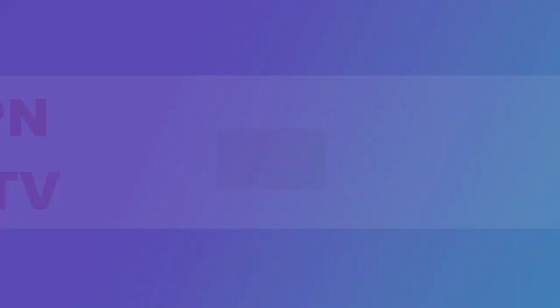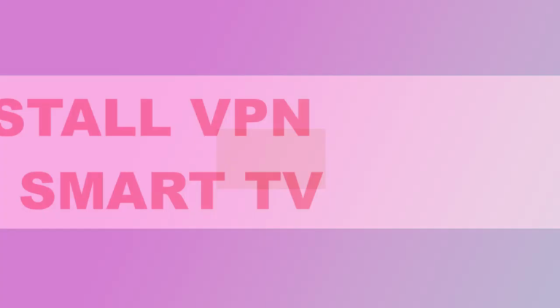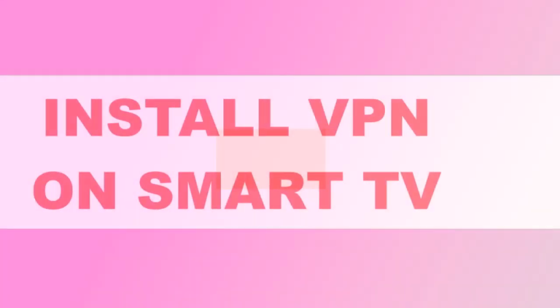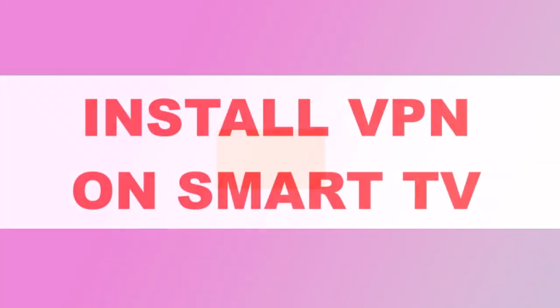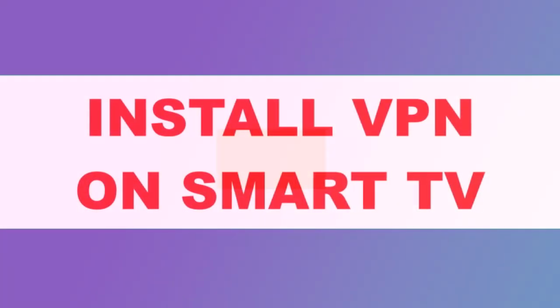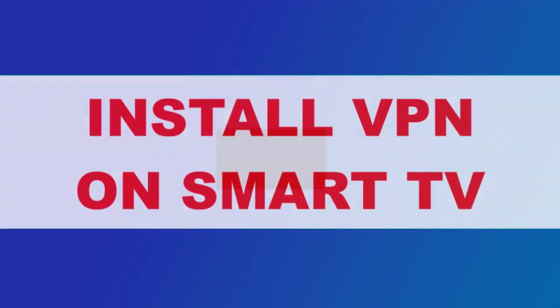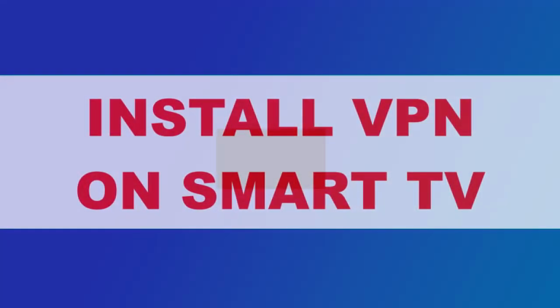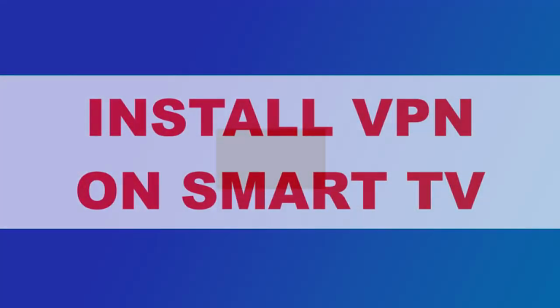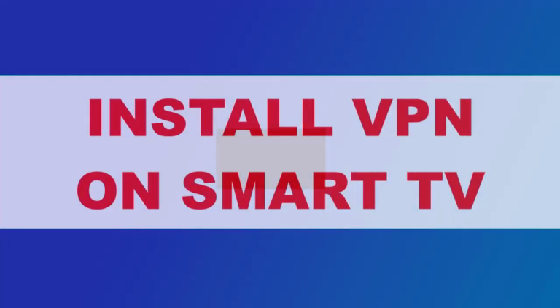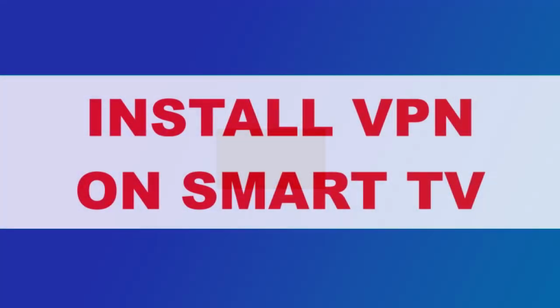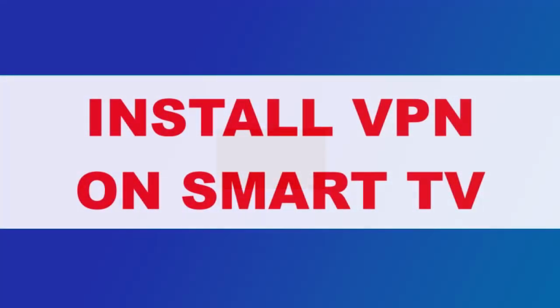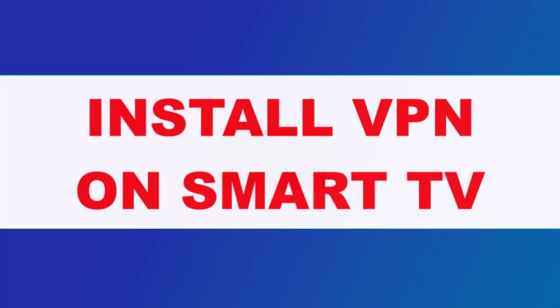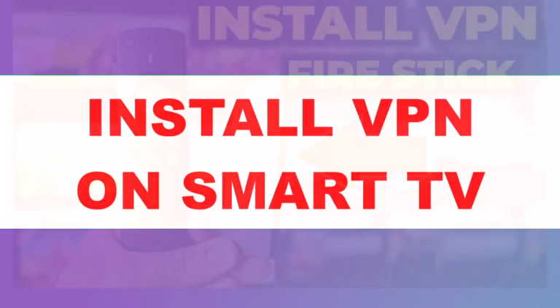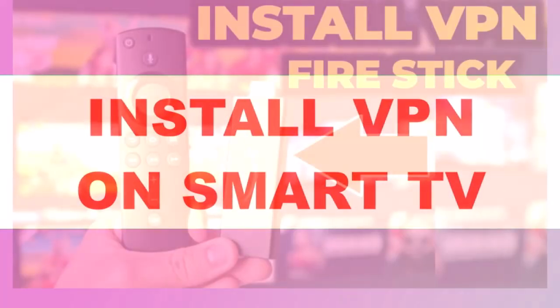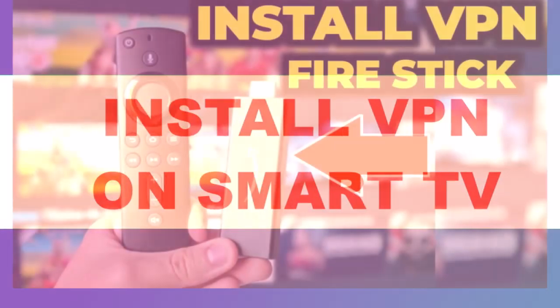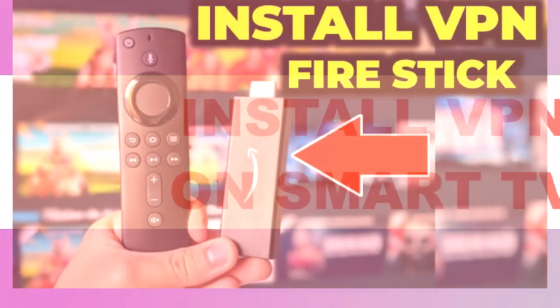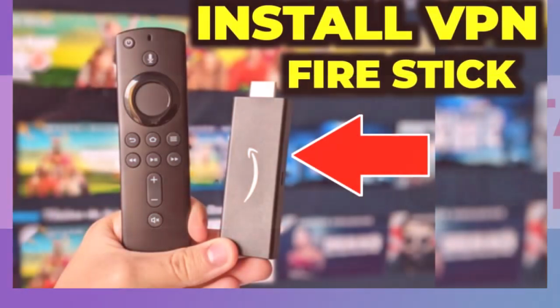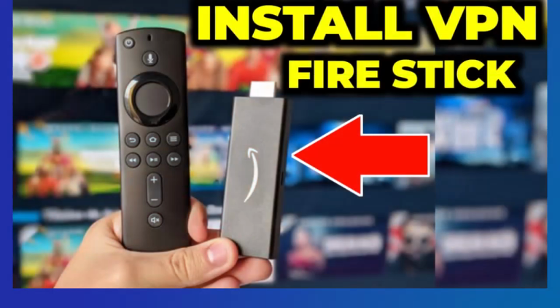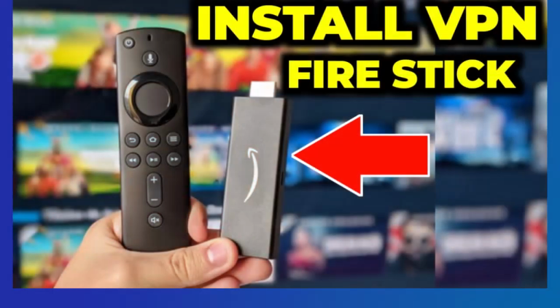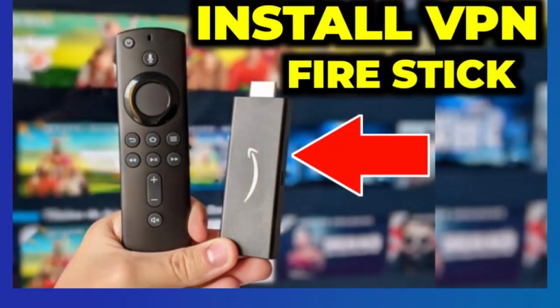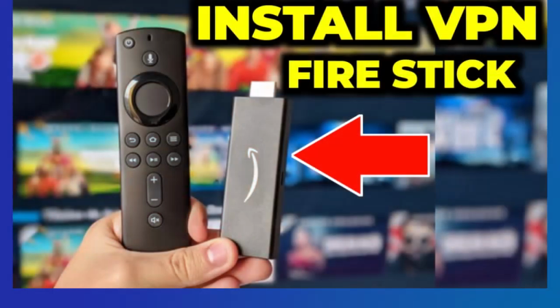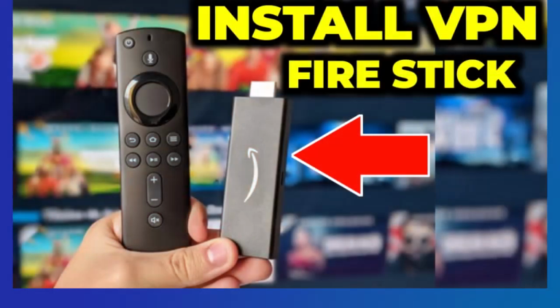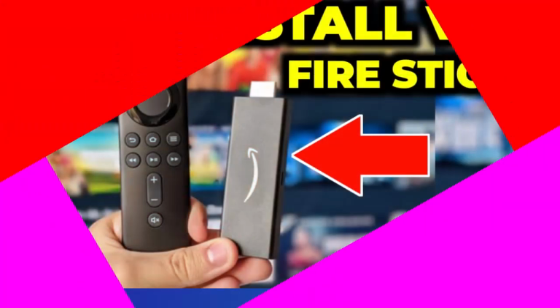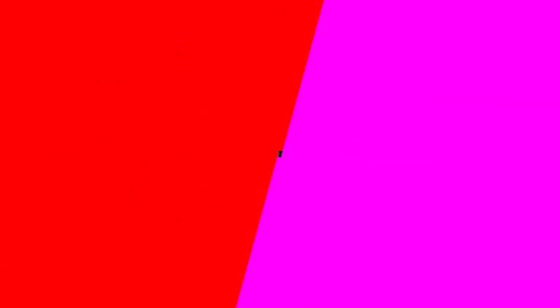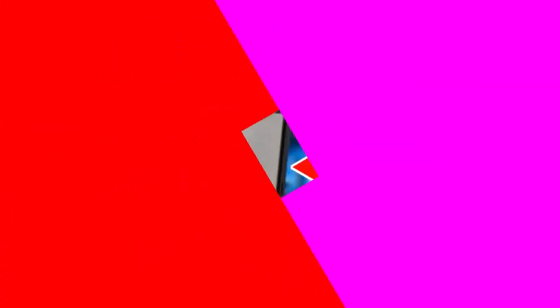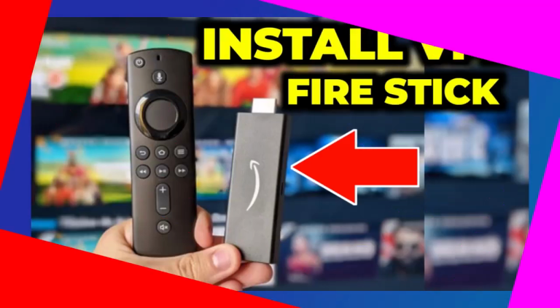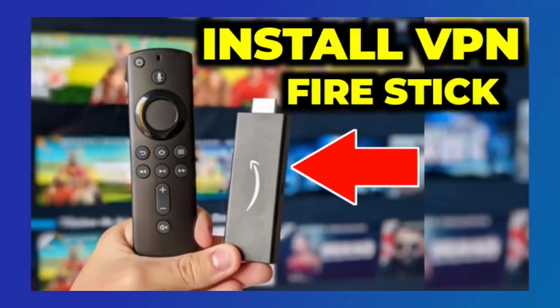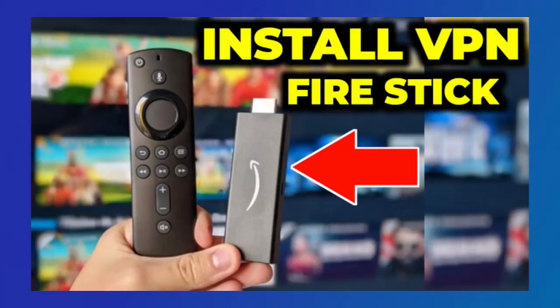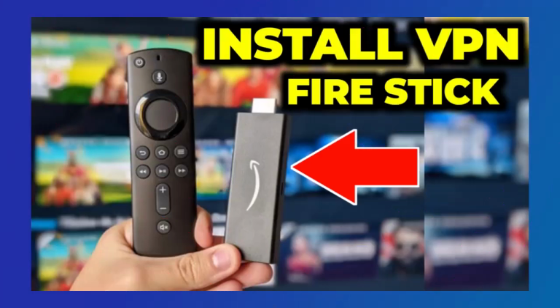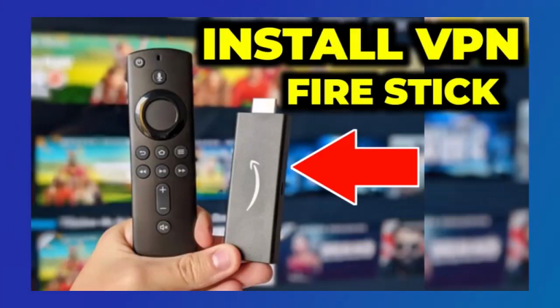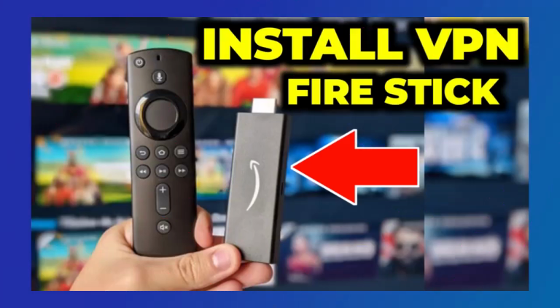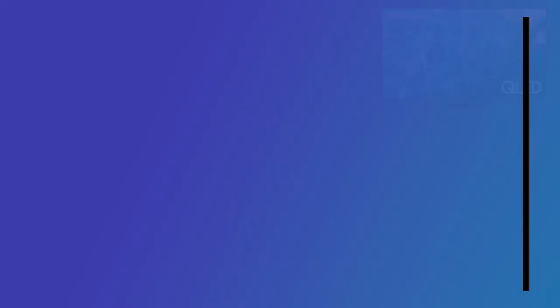In this video, I'll show you how to install ProtonVPN on your Amazon Fire TV Stick quickly and easily.